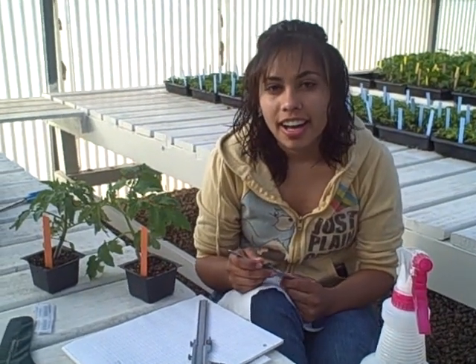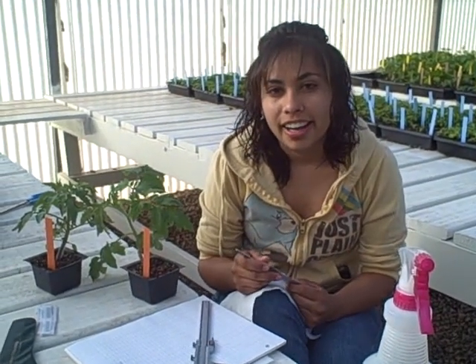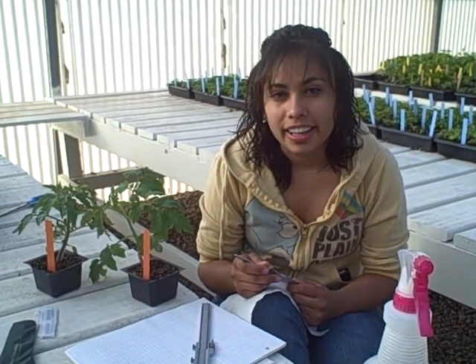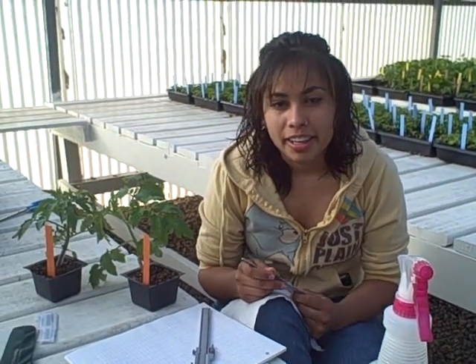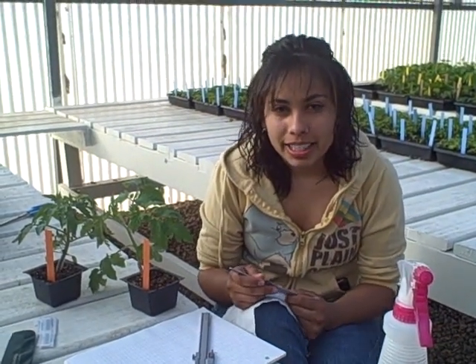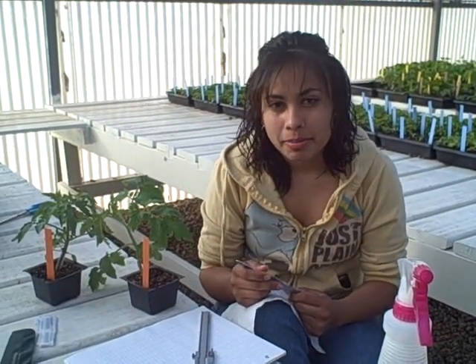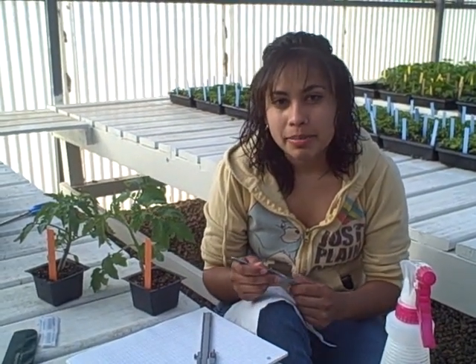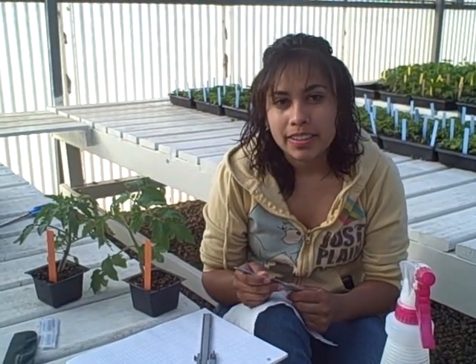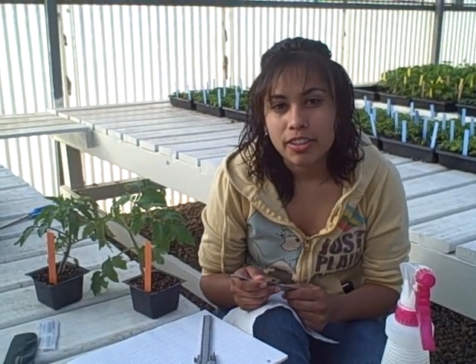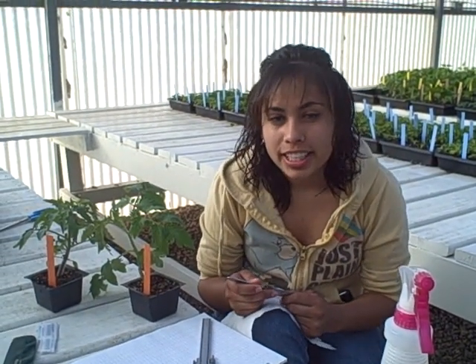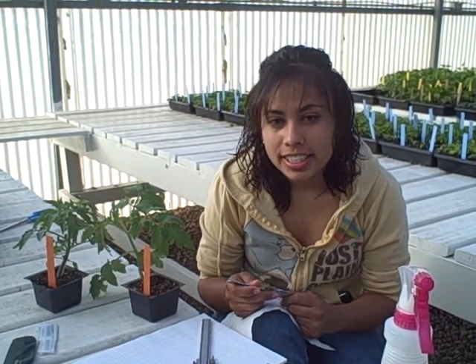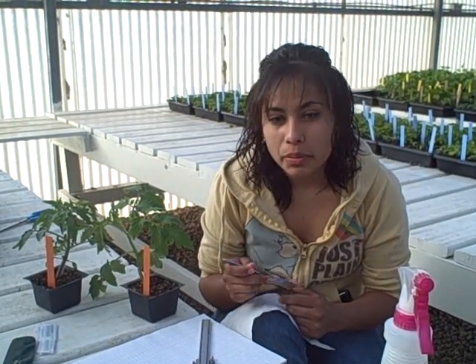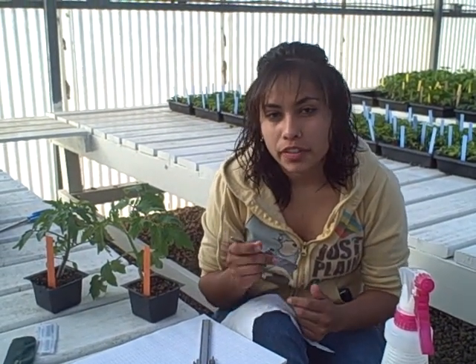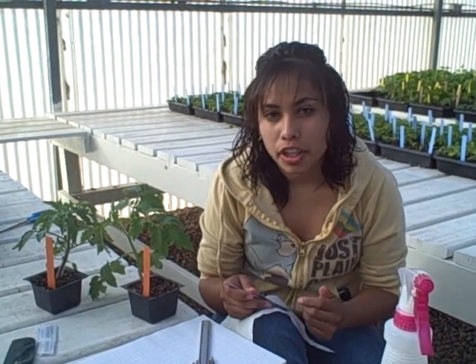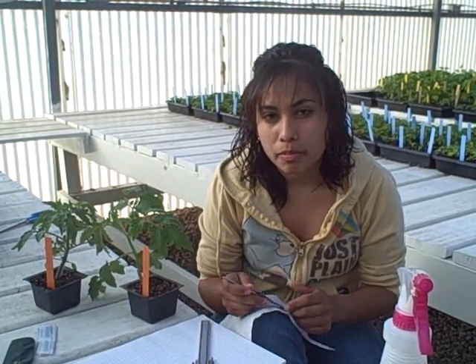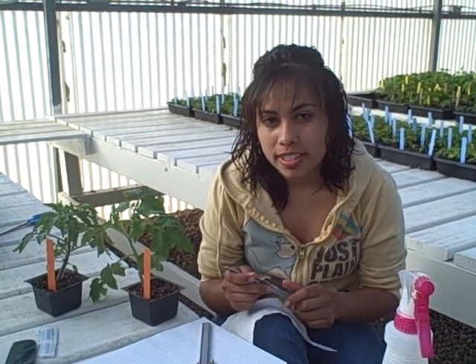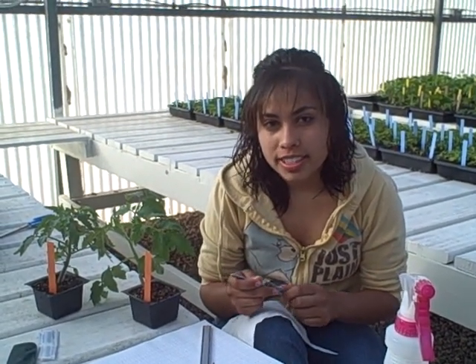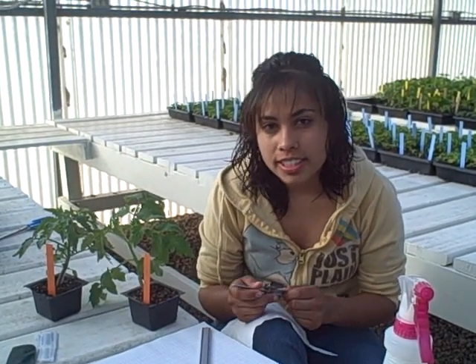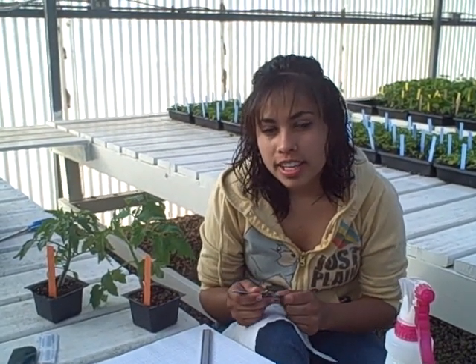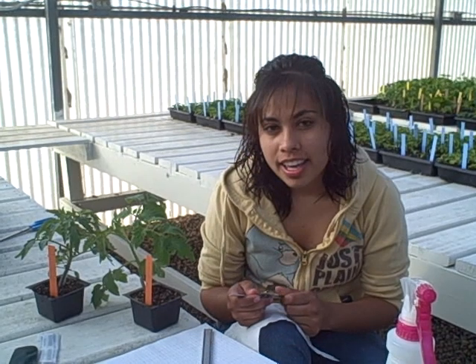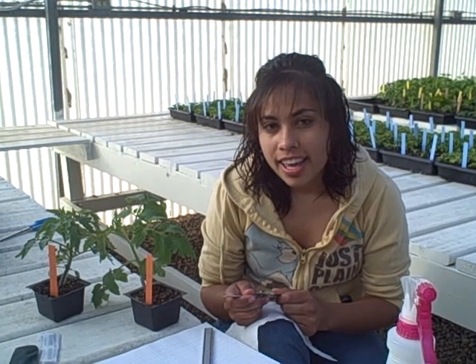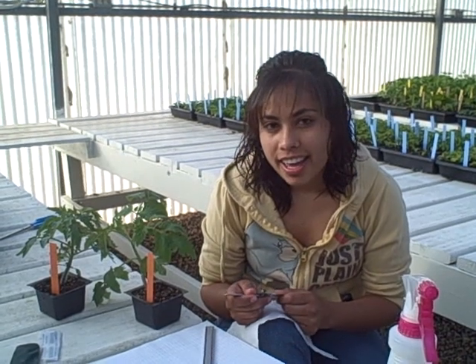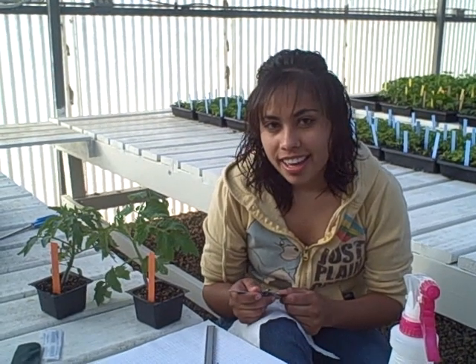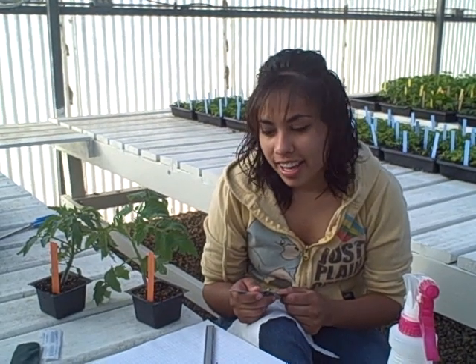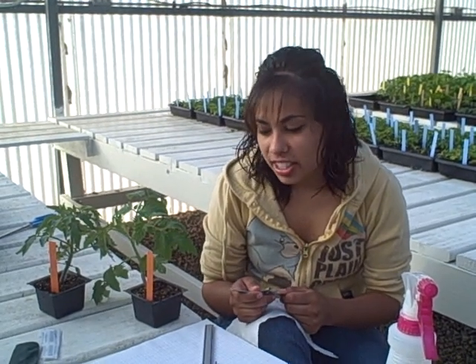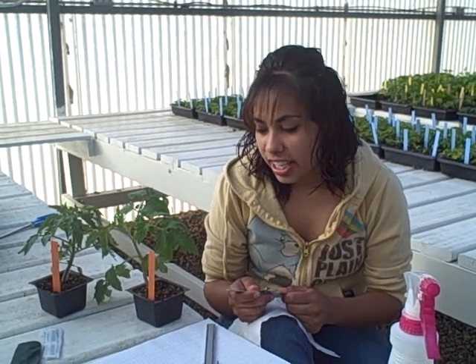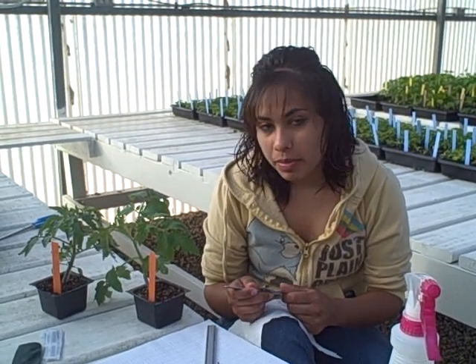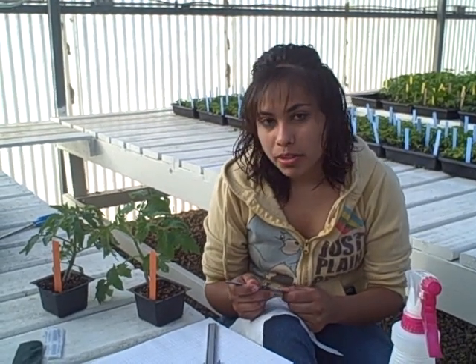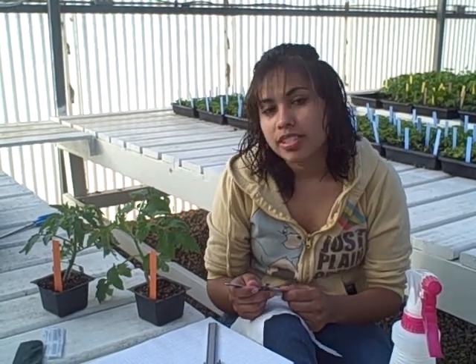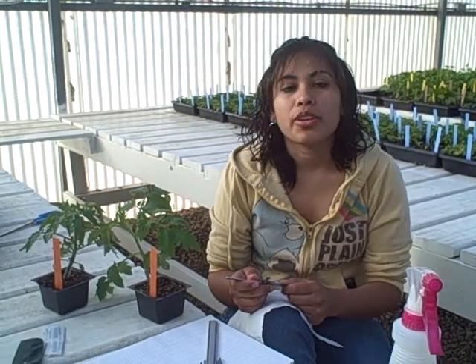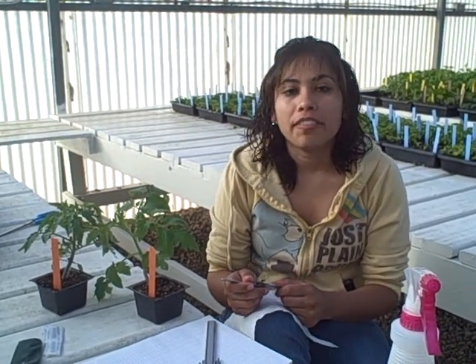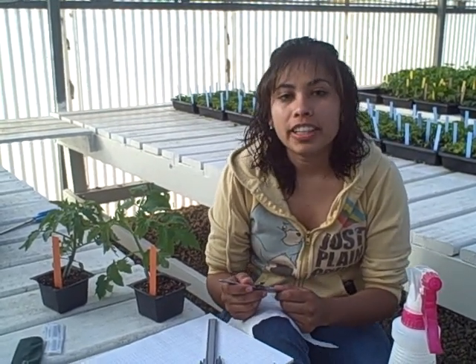Hi, my name is Mariela Rodiz and I work for Dr. Boswin. Today I'm going to be doing some grafting.